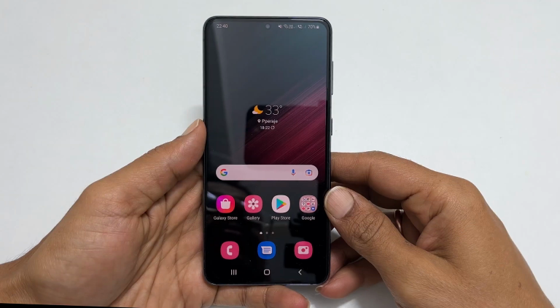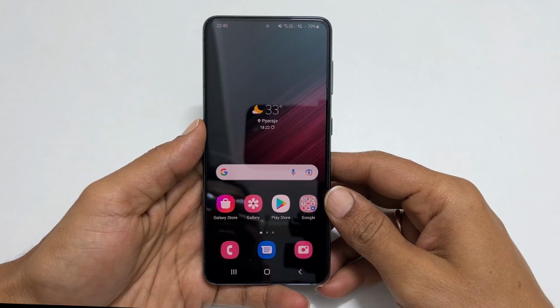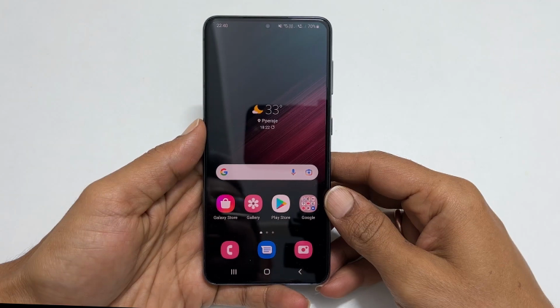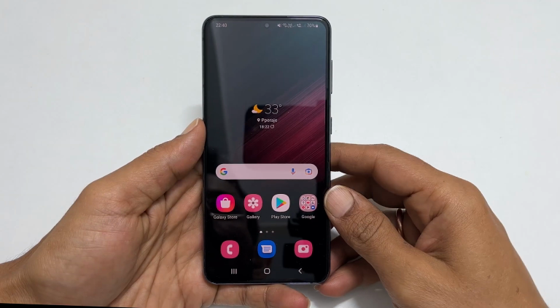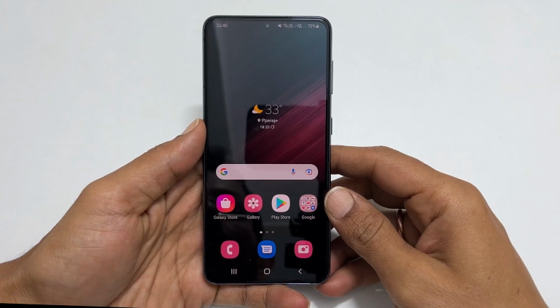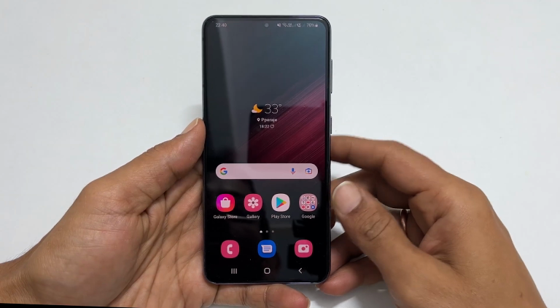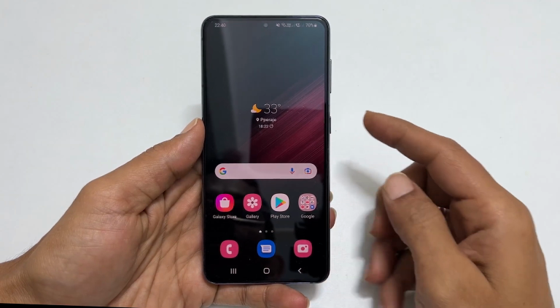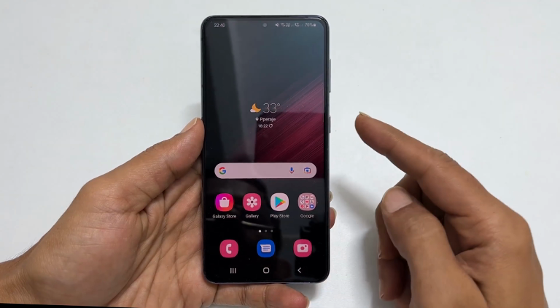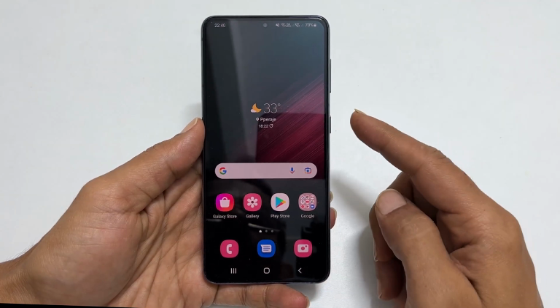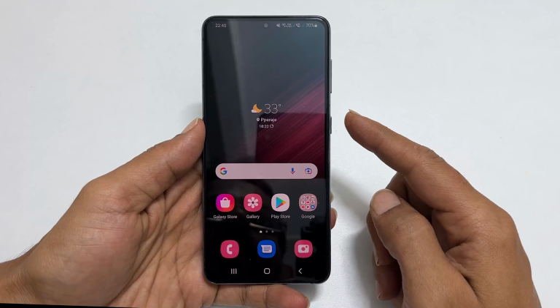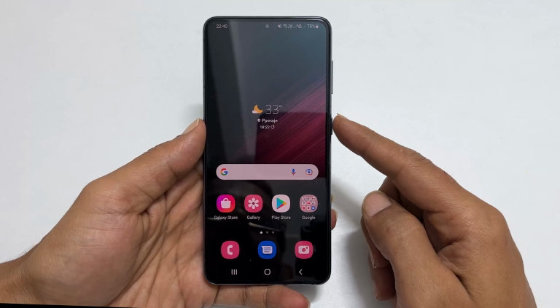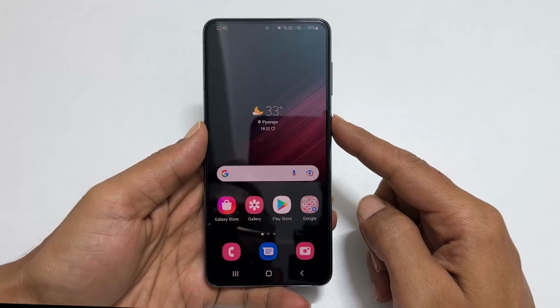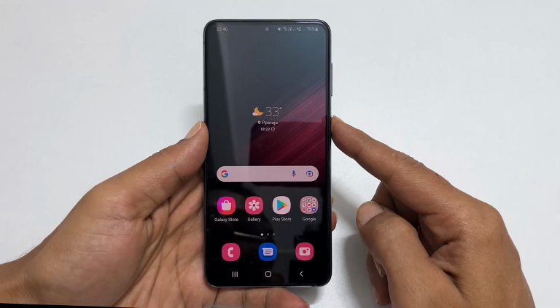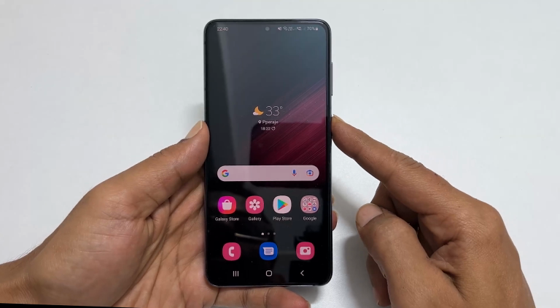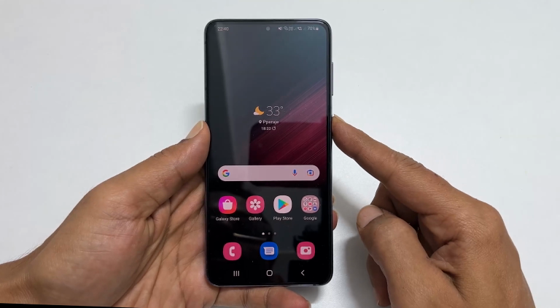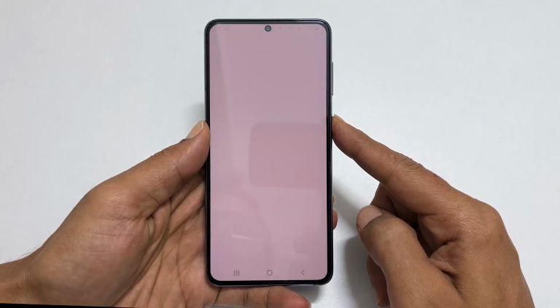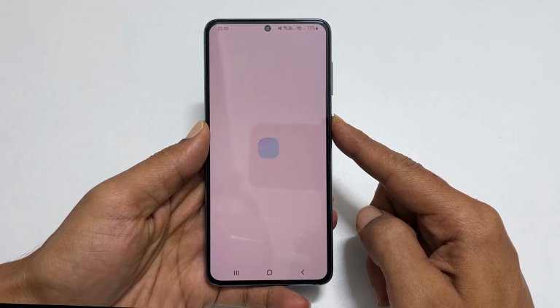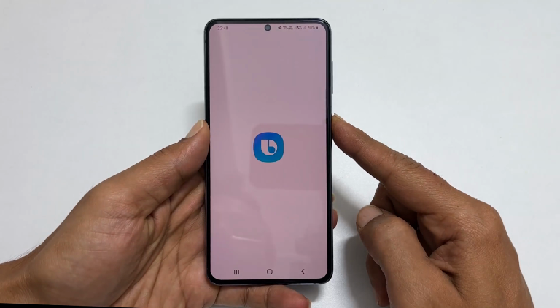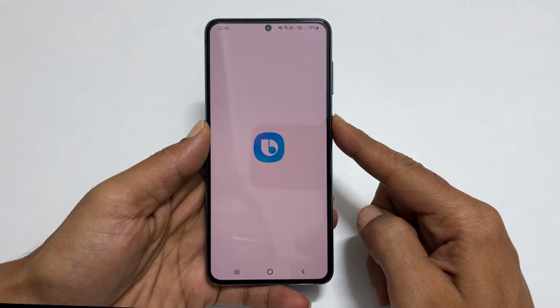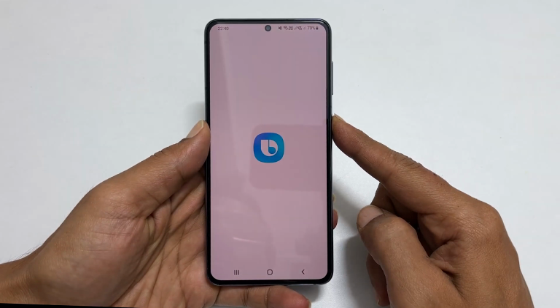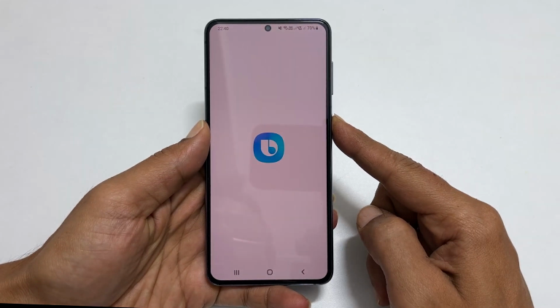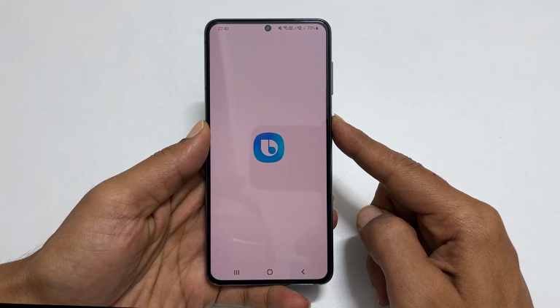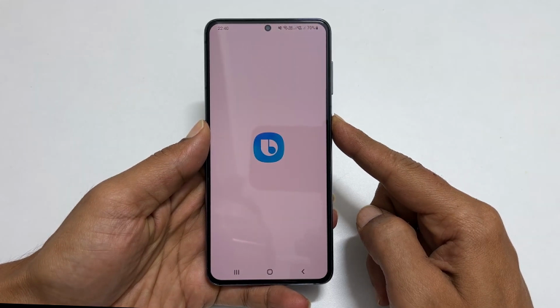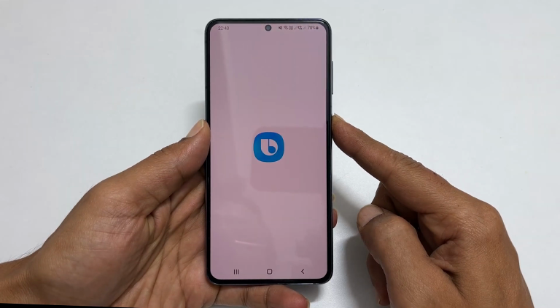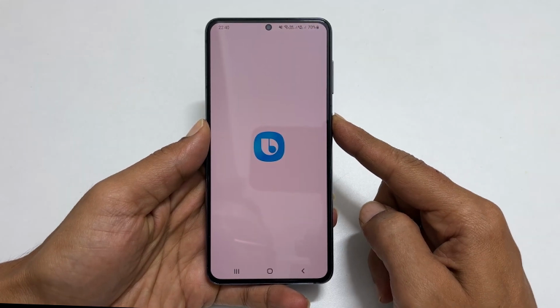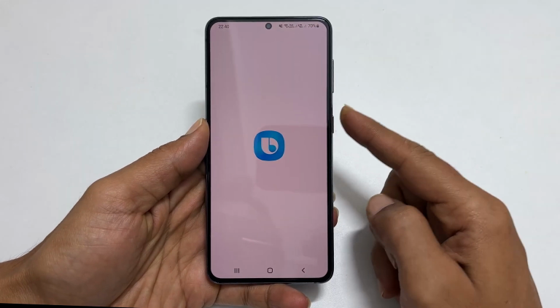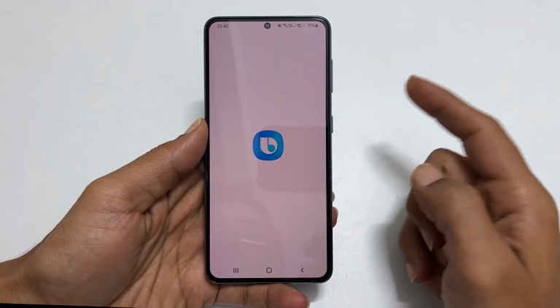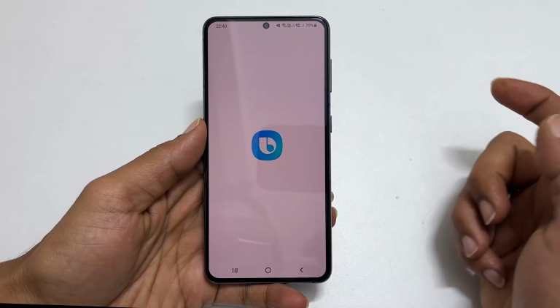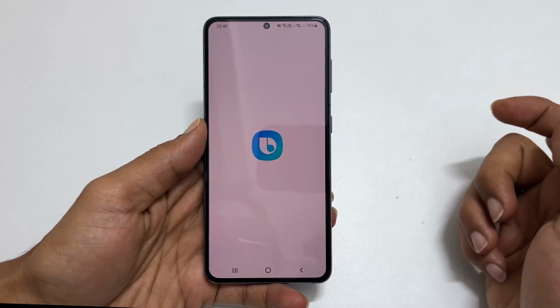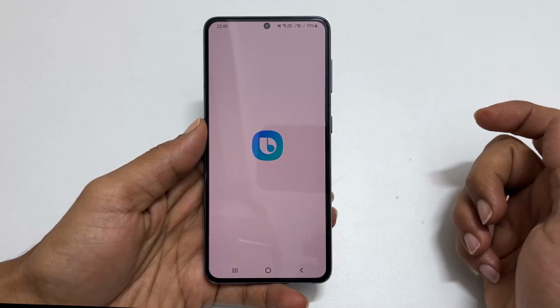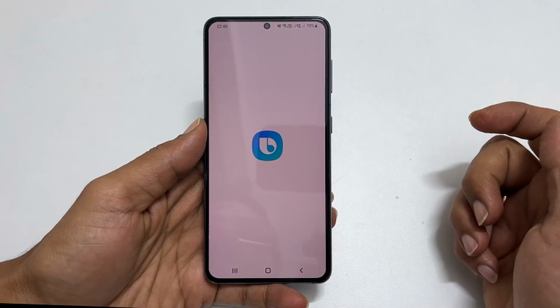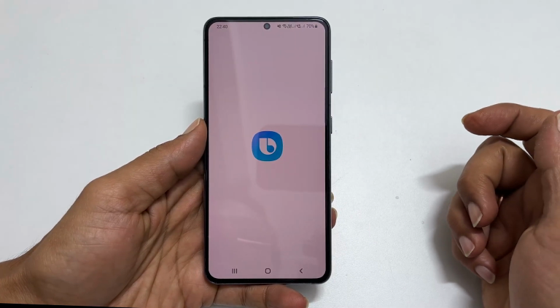Out of the box, if you press and hold the power key, which now Samsung calls a side key, it launches Bixby.